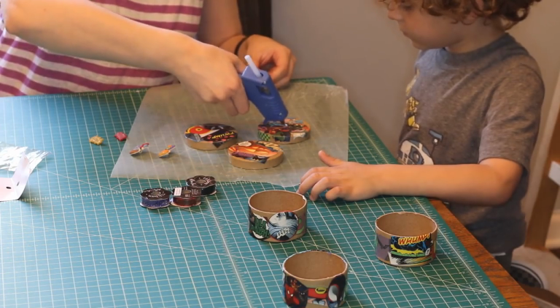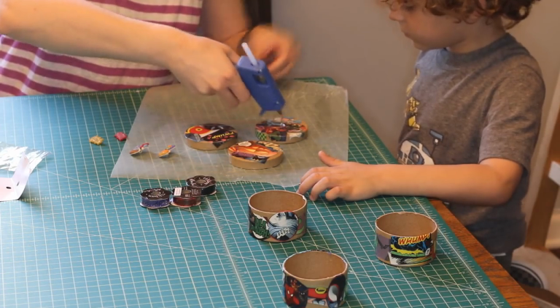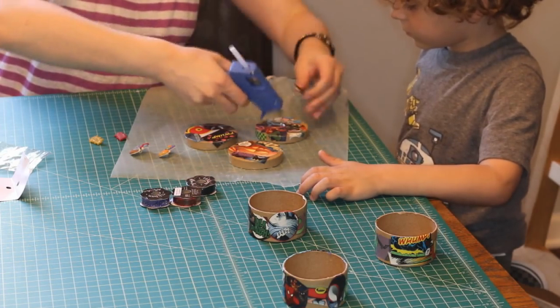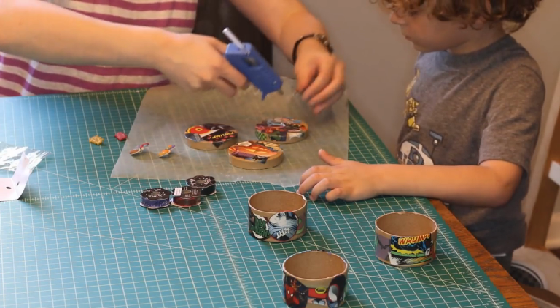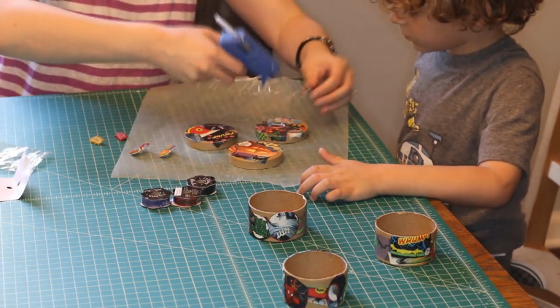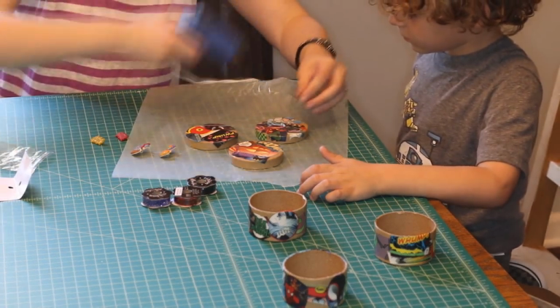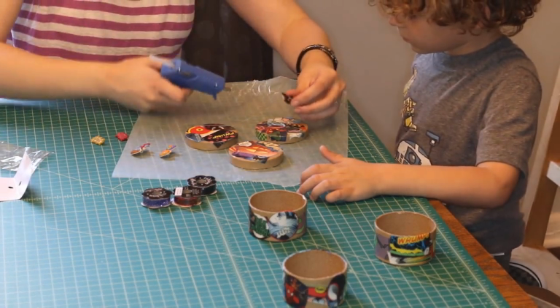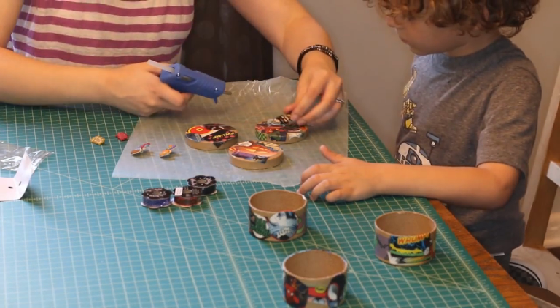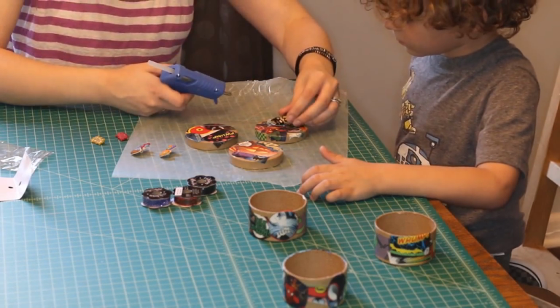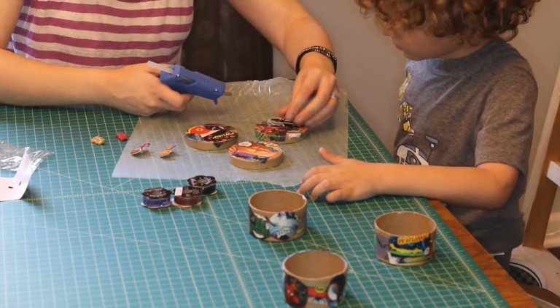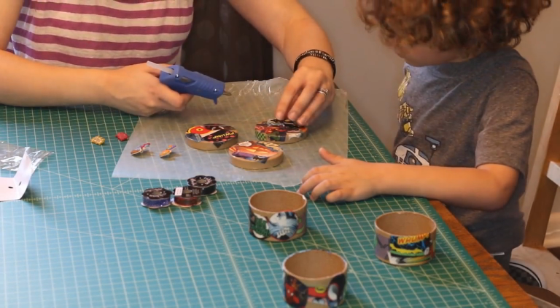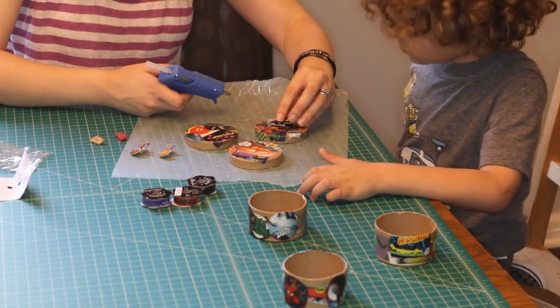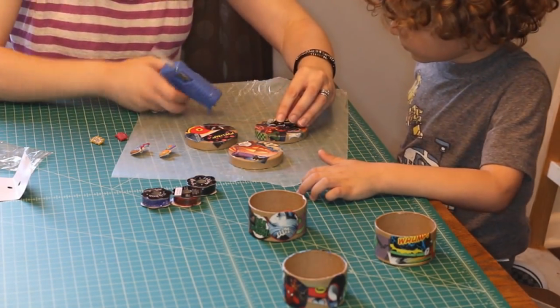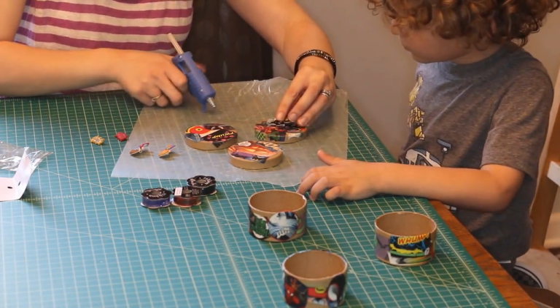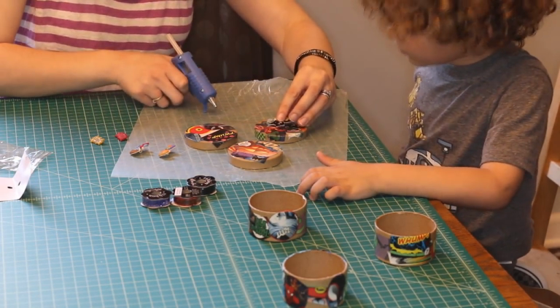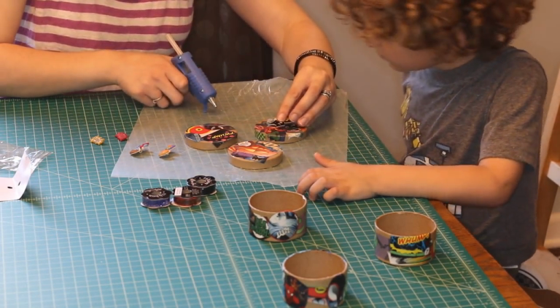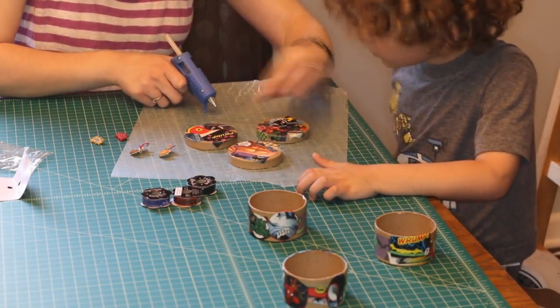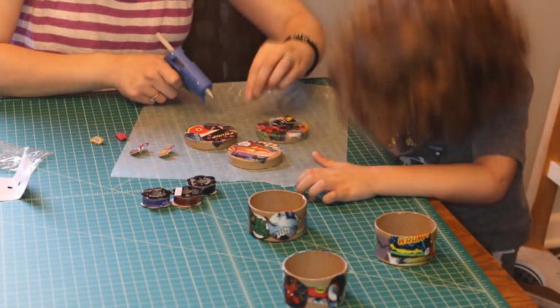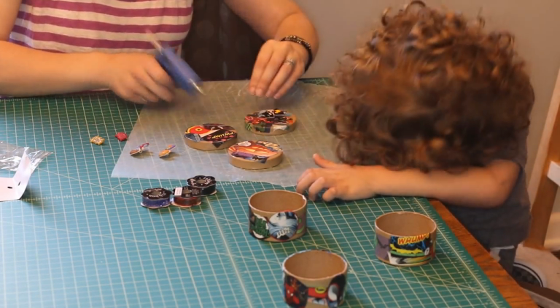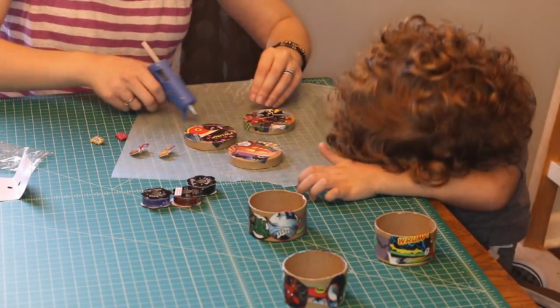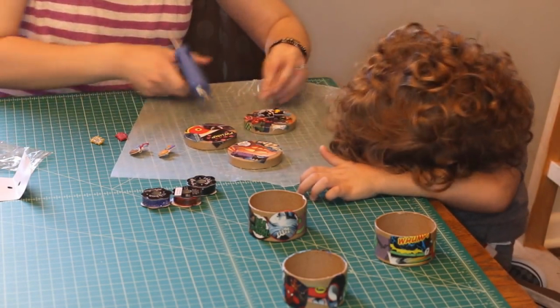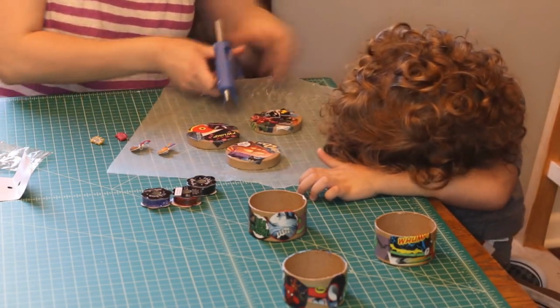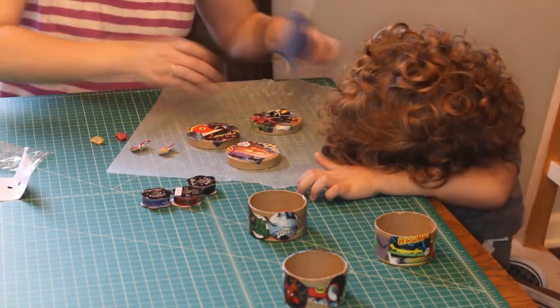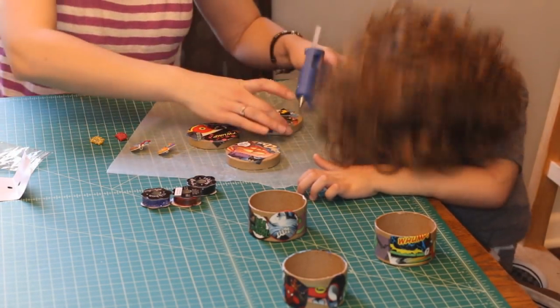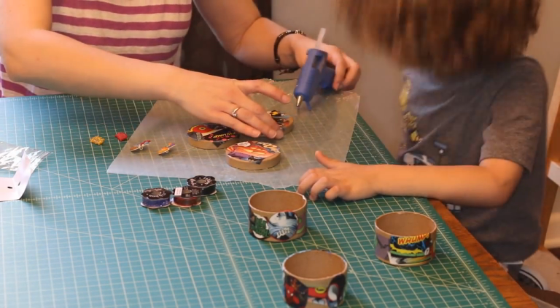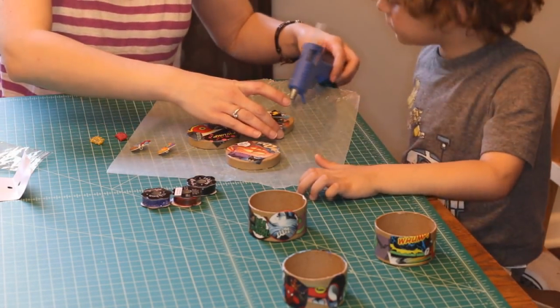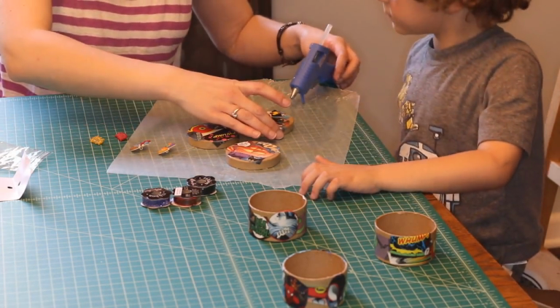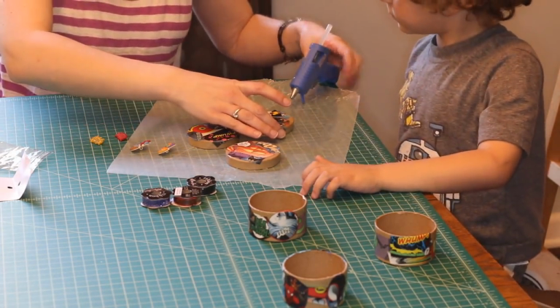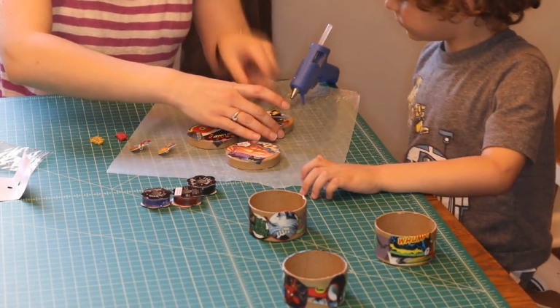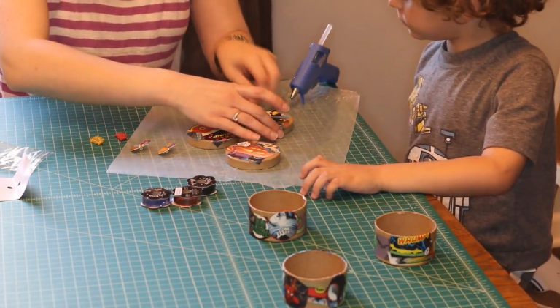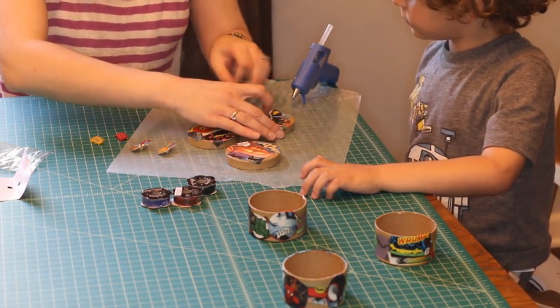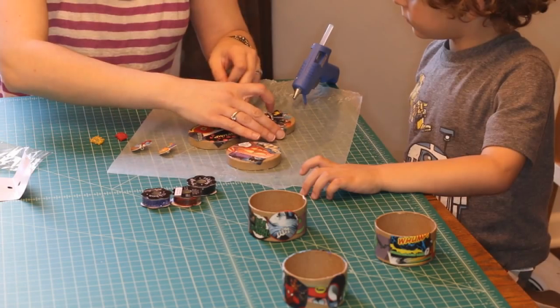Finally, I had Harrison show me where he wanted the sparkly ribbon and superhero buttons, and I hot glued them in place.